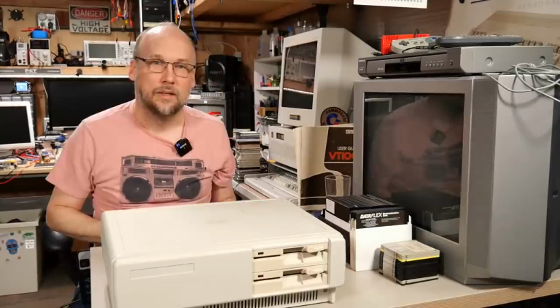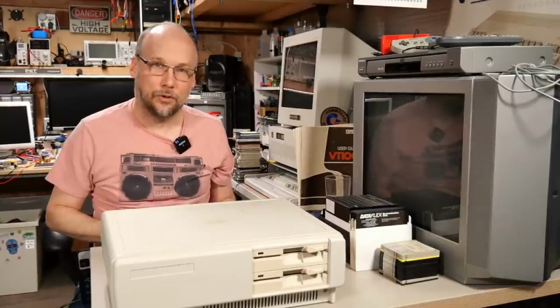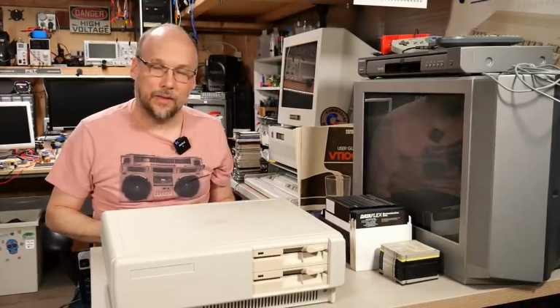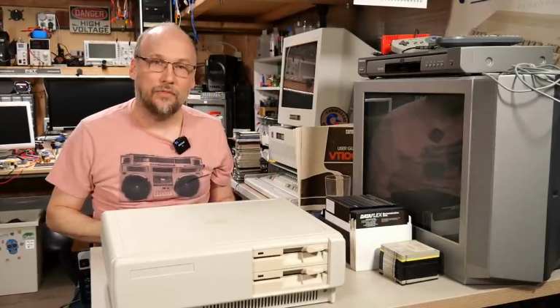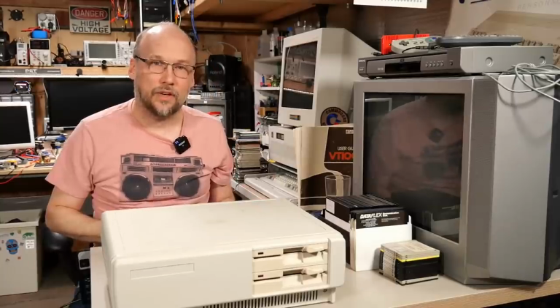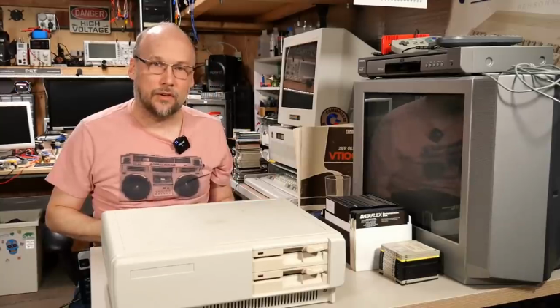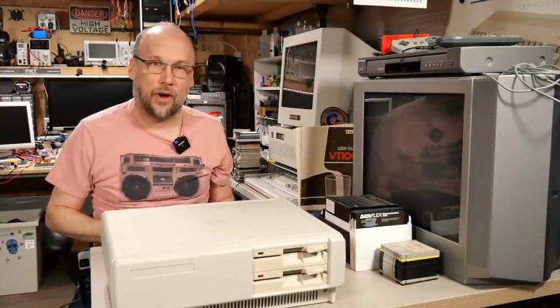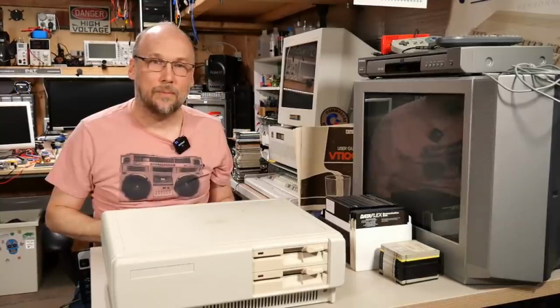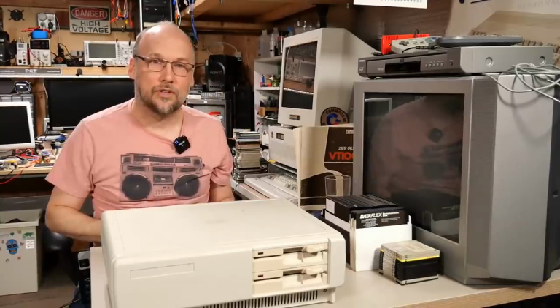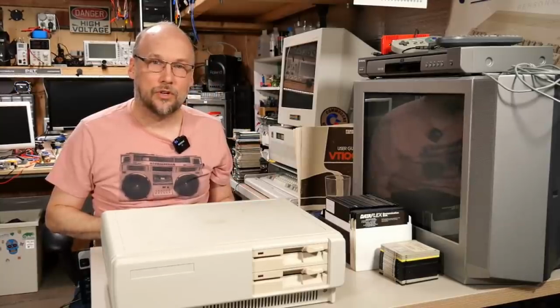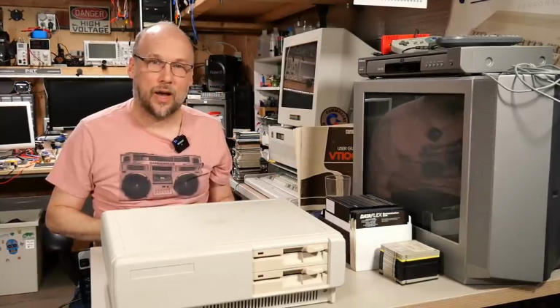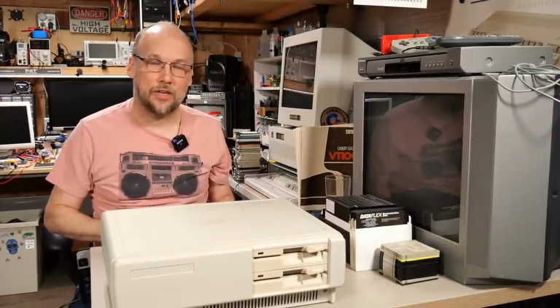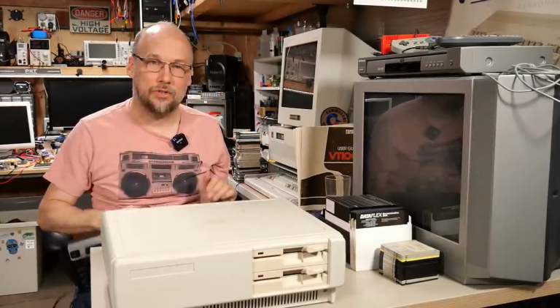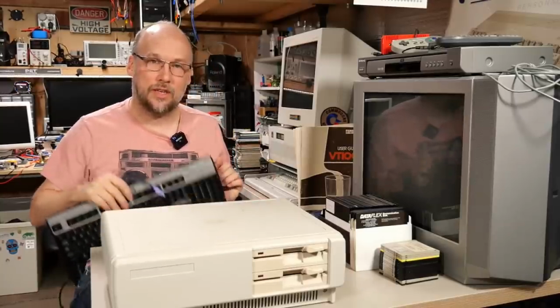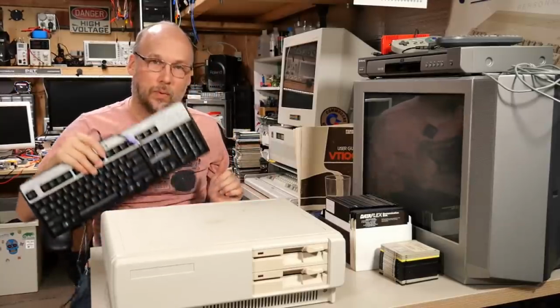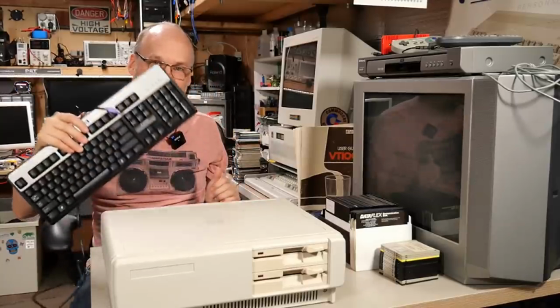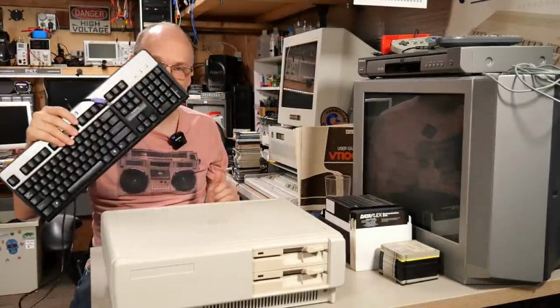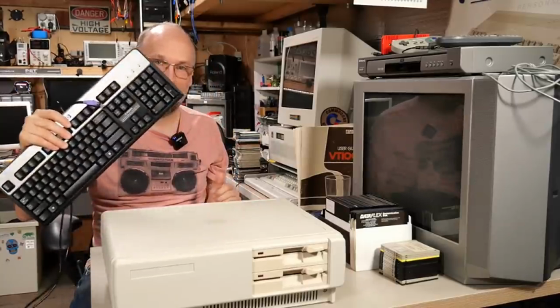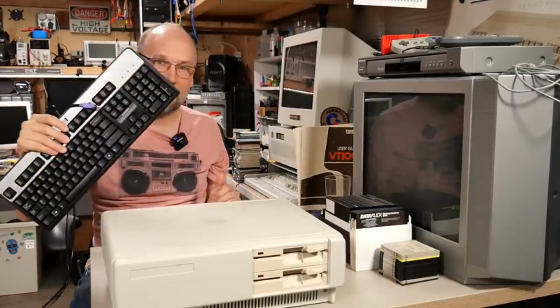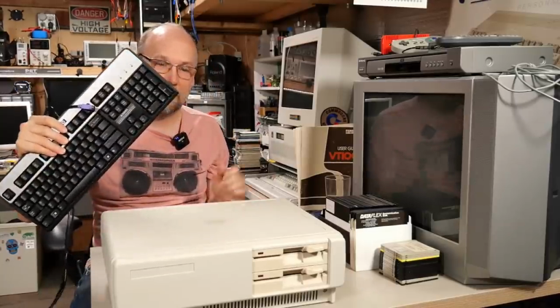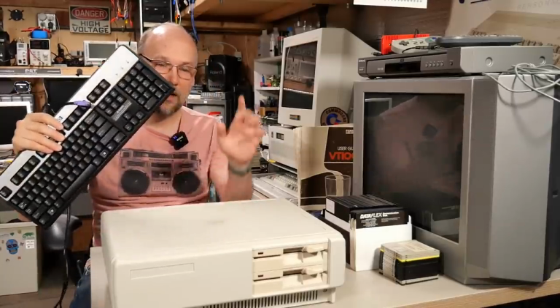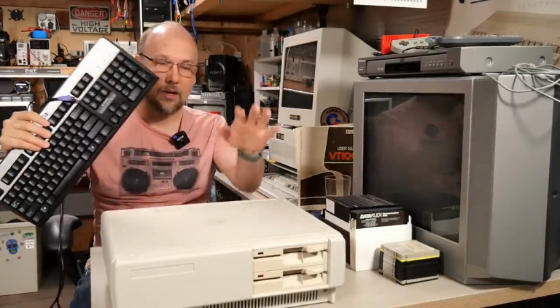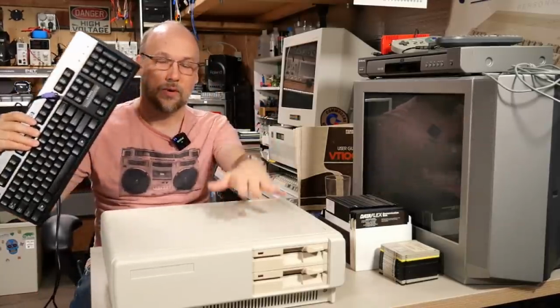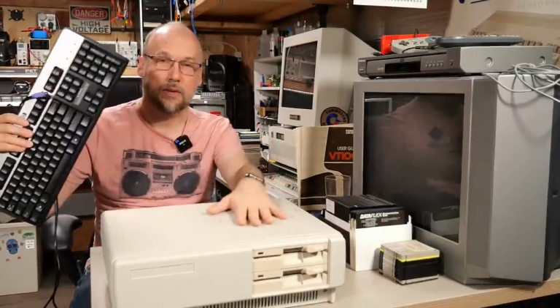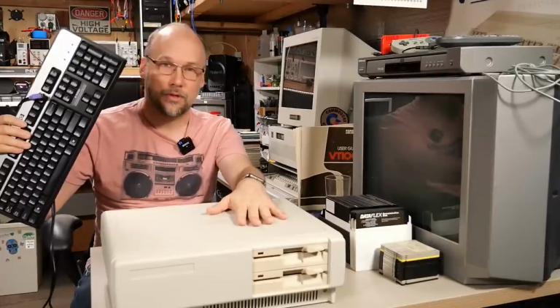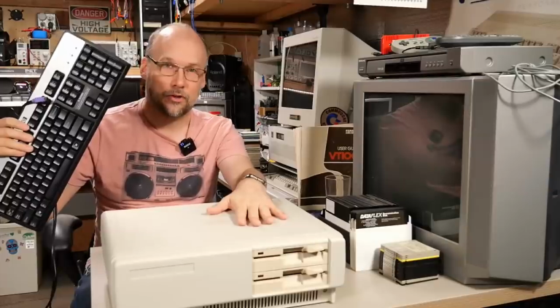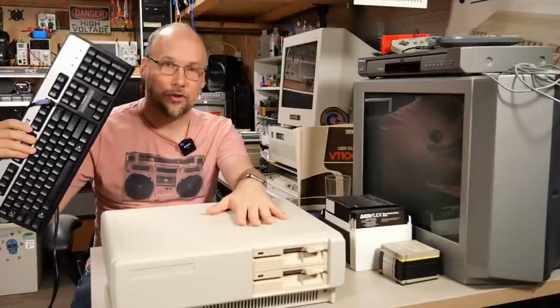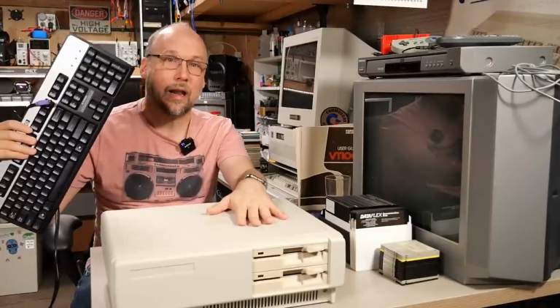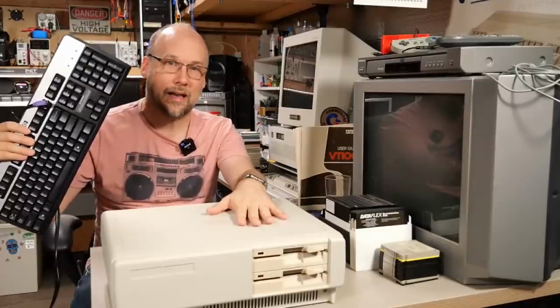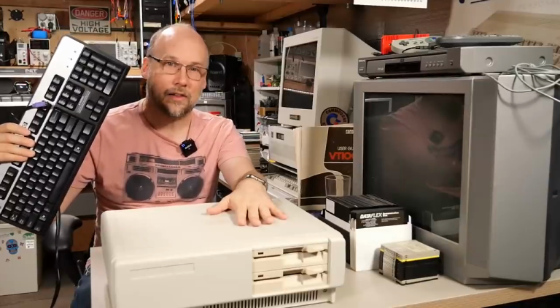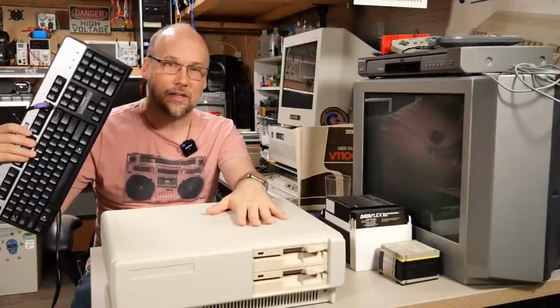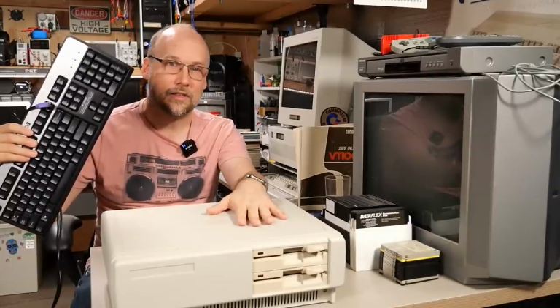So in this video I'm going to show you how to use a keyboard like this with a computer like this.